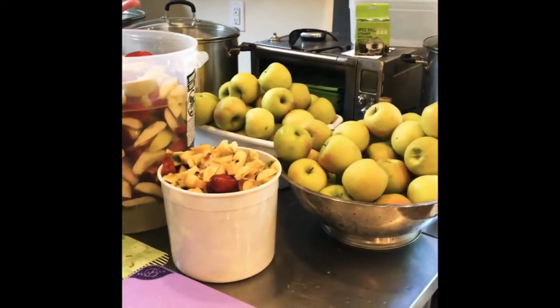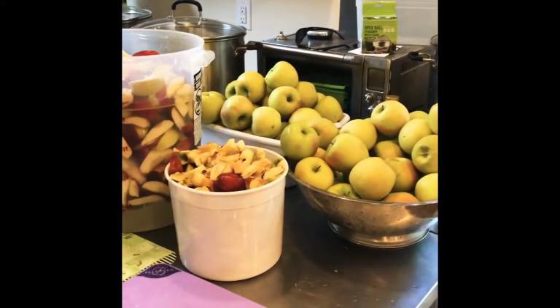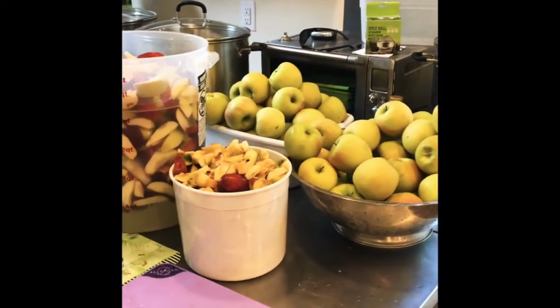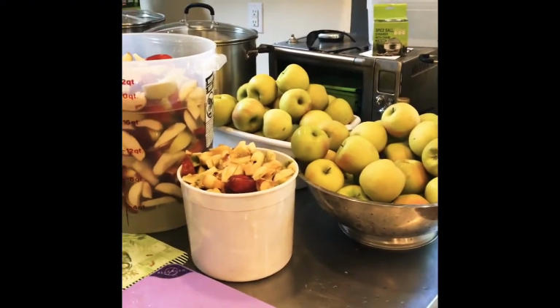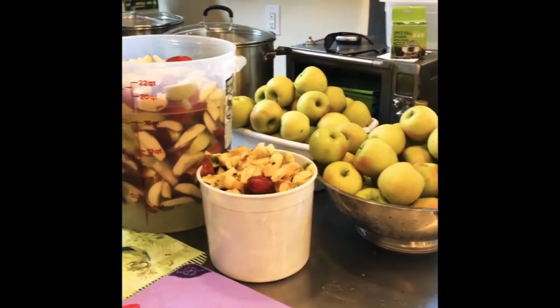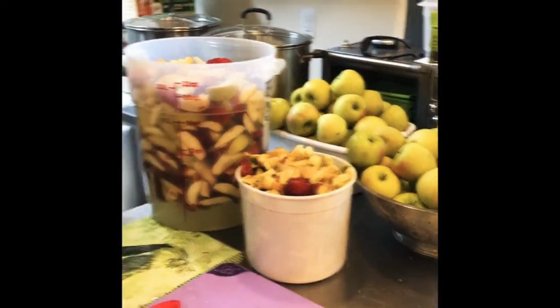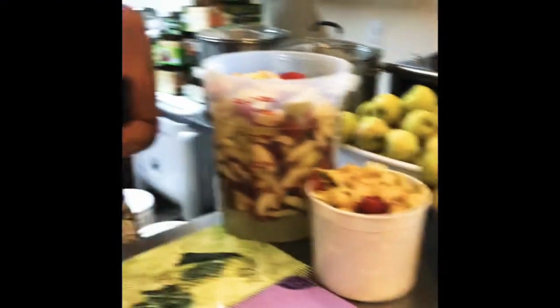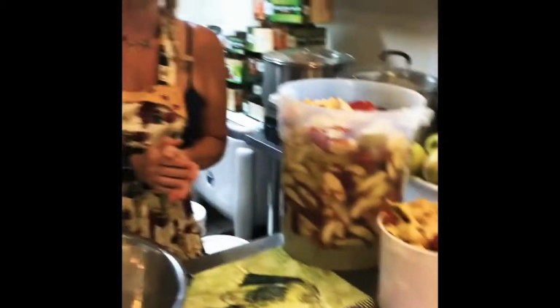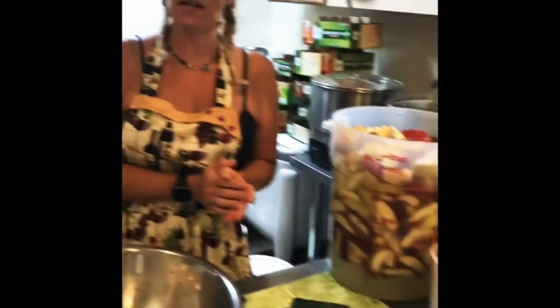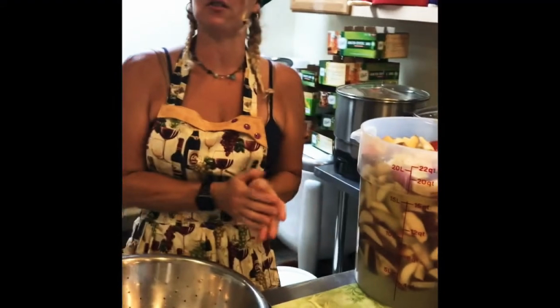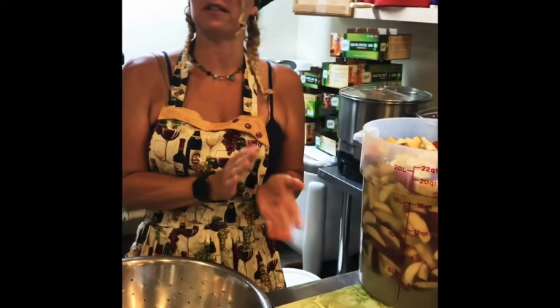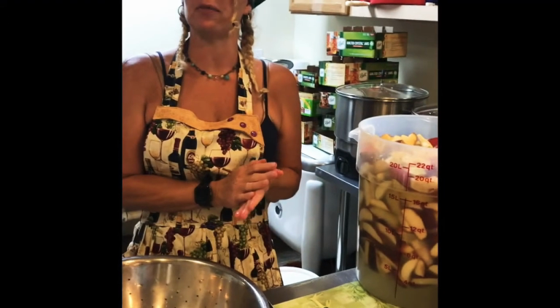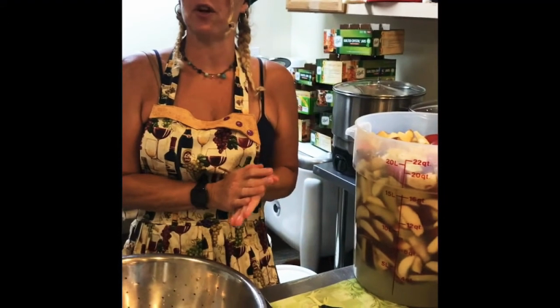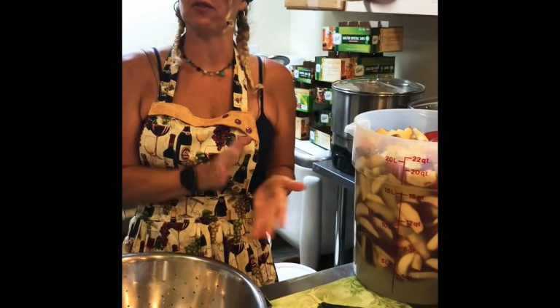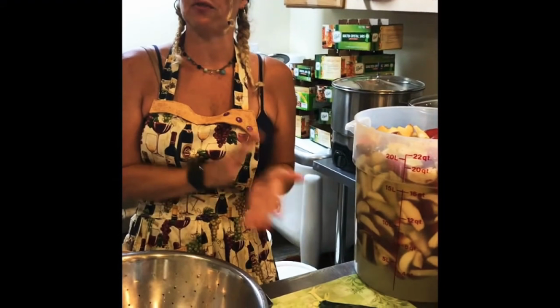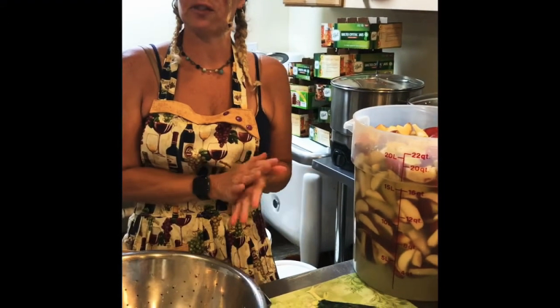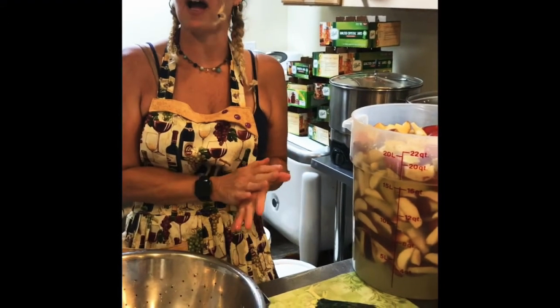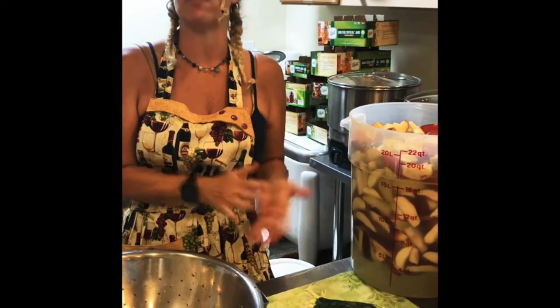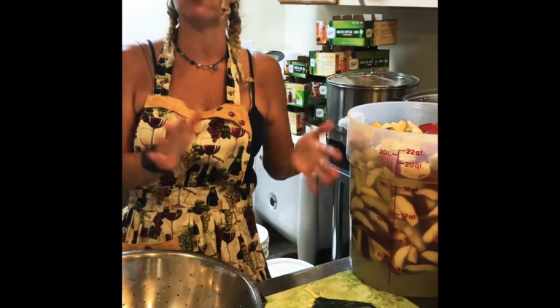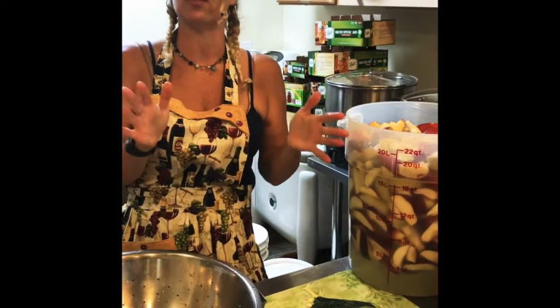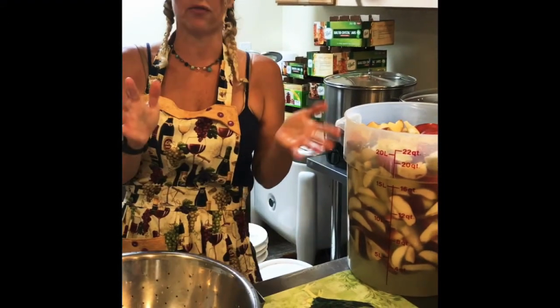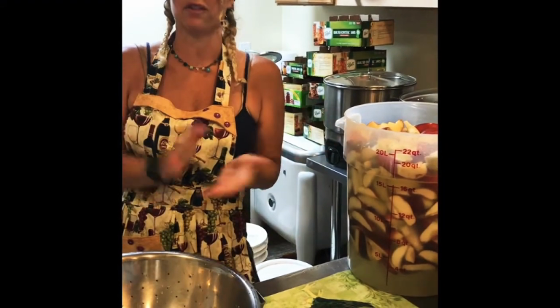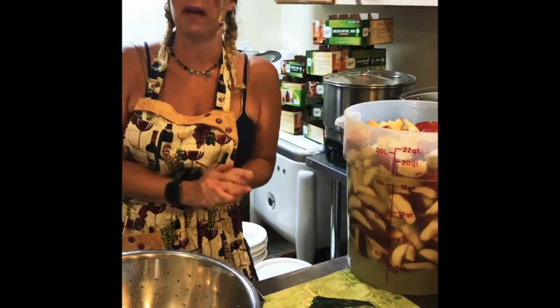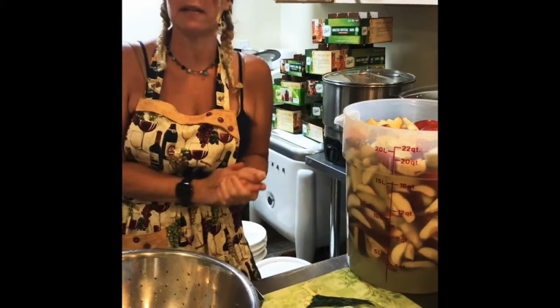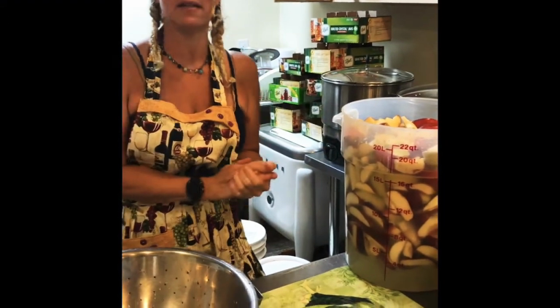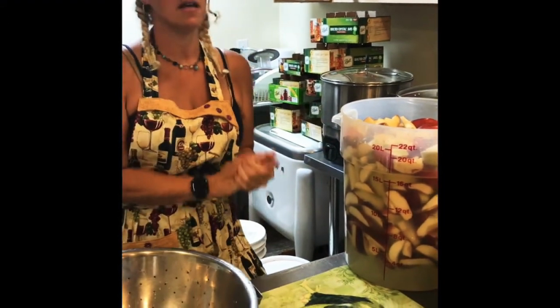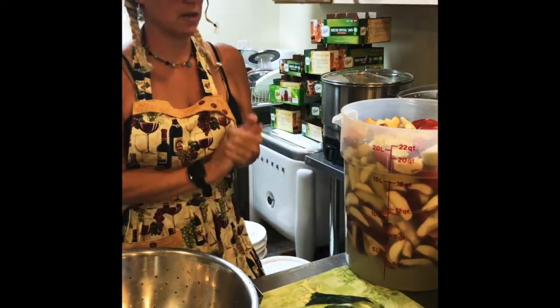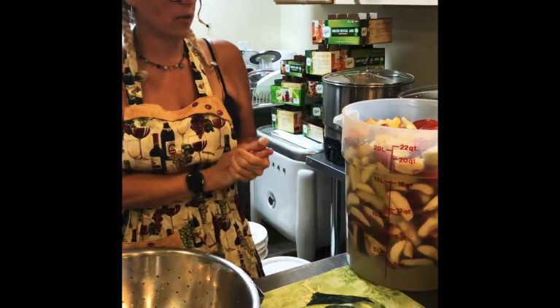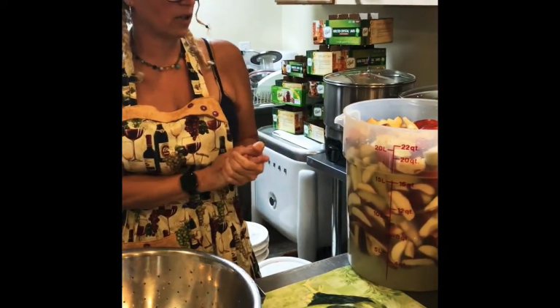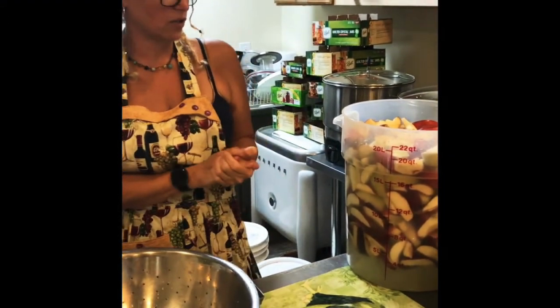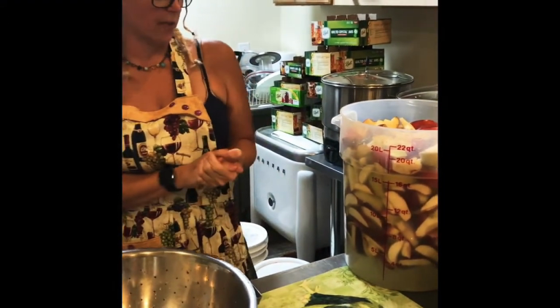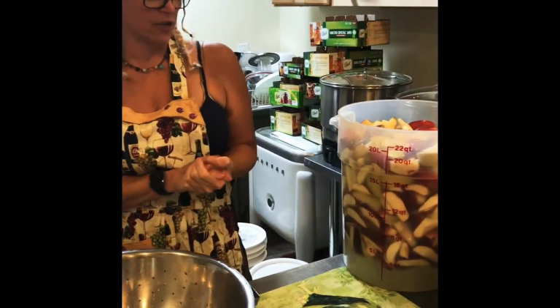We're going to use our Raw Roots today to do this applesauce for the first time. We've used it for the tomatoes, but now we're going to do the applesauce.